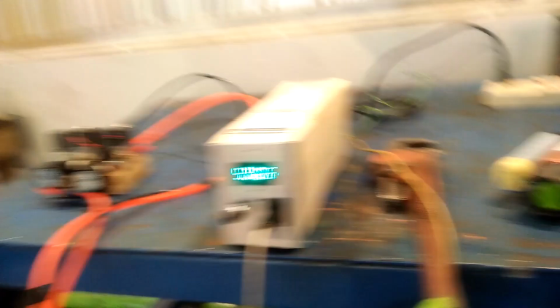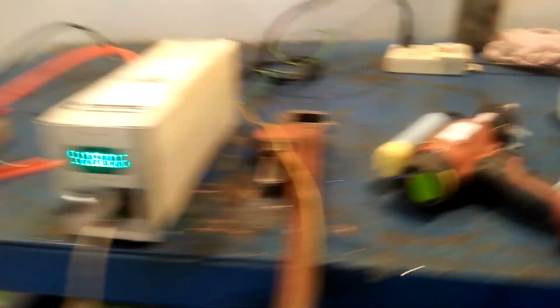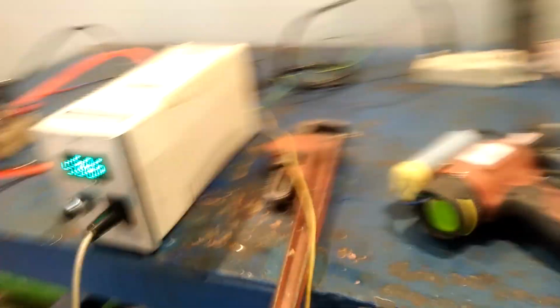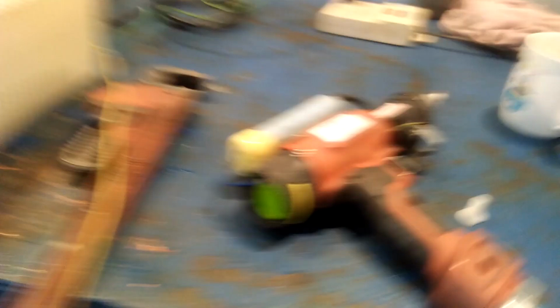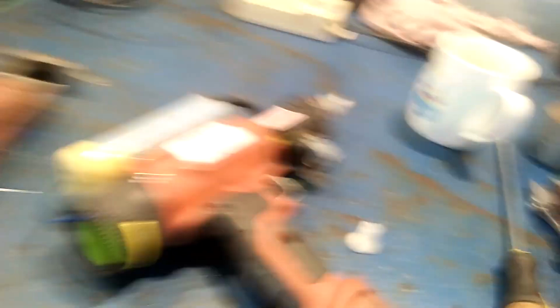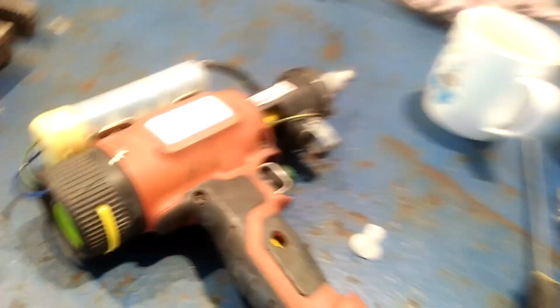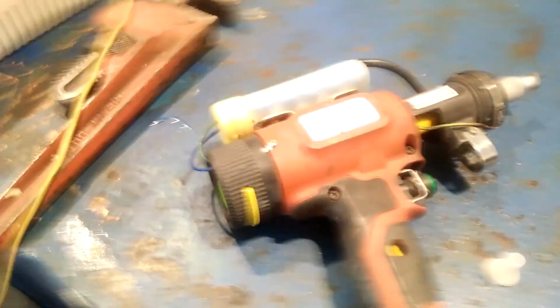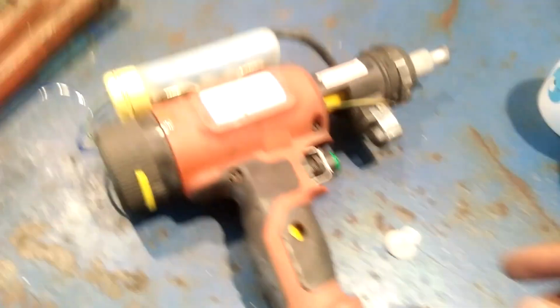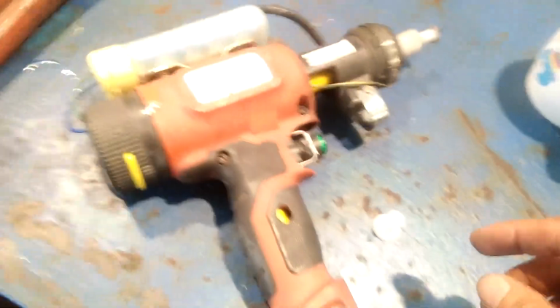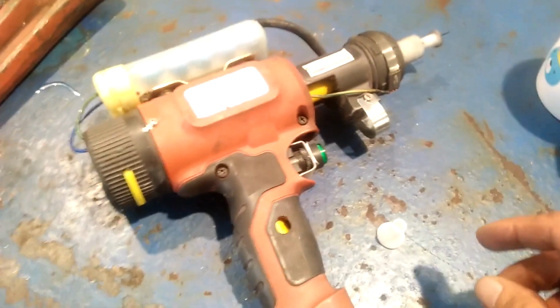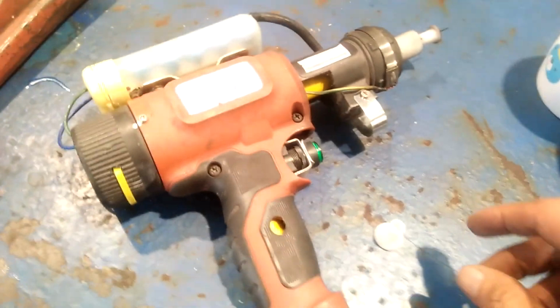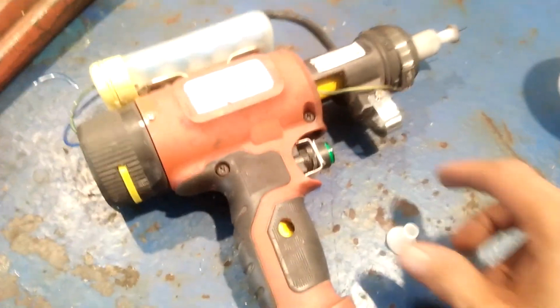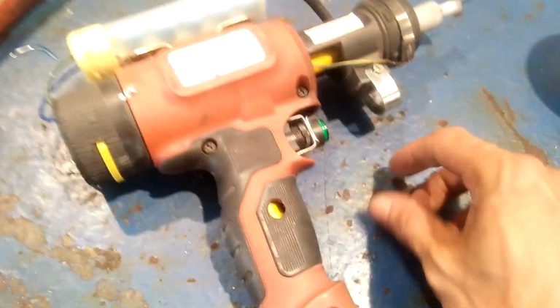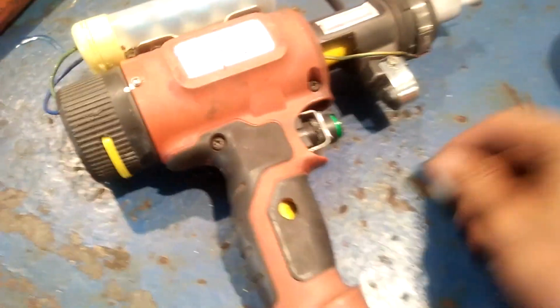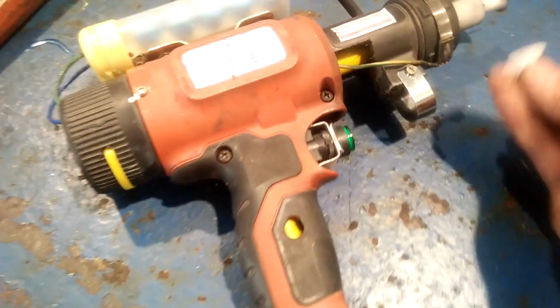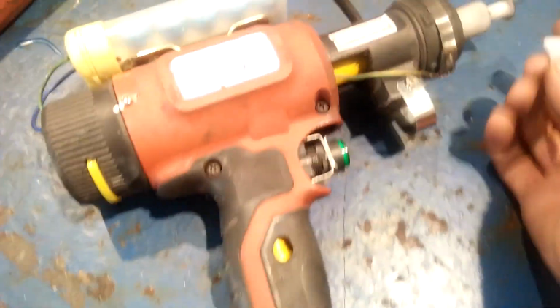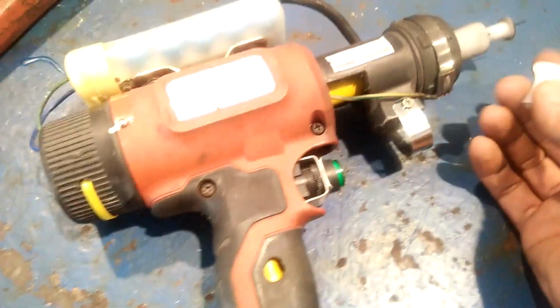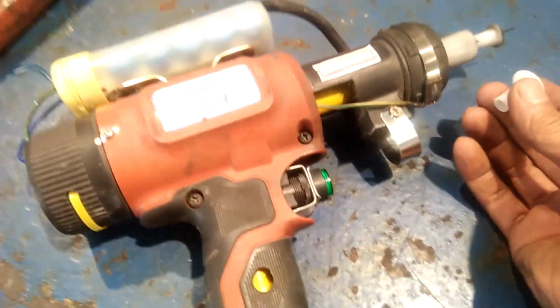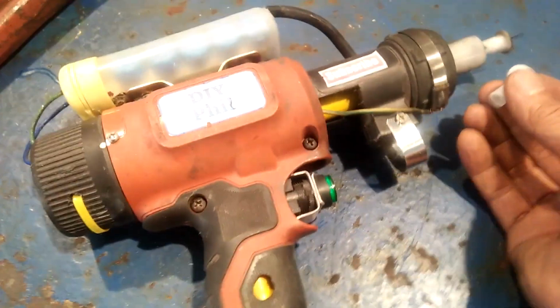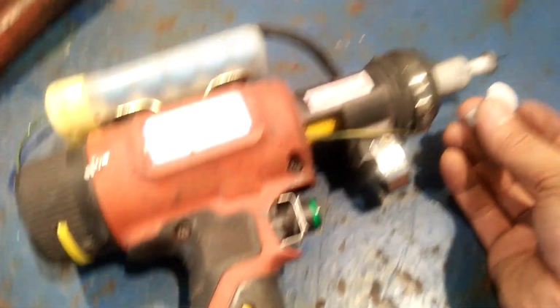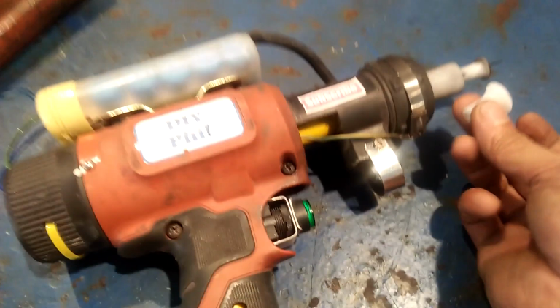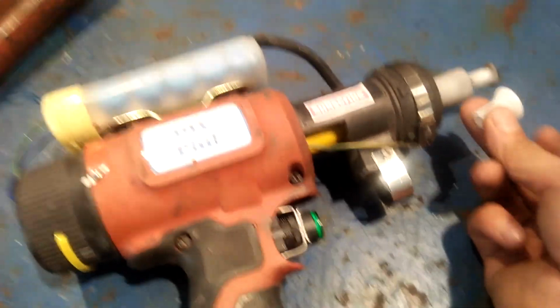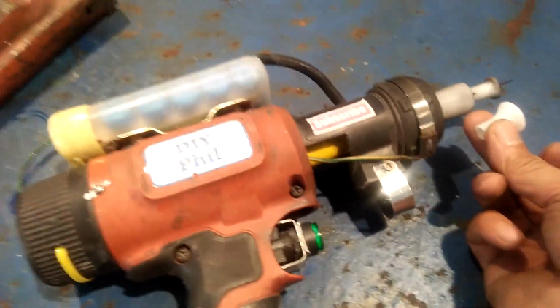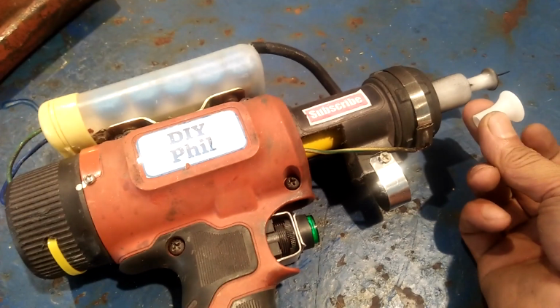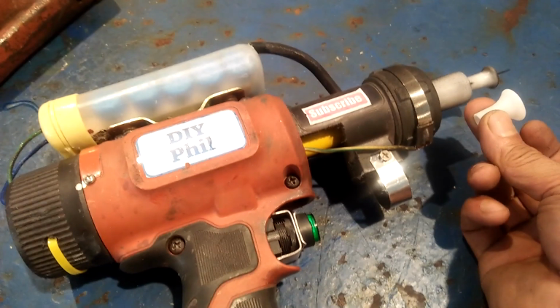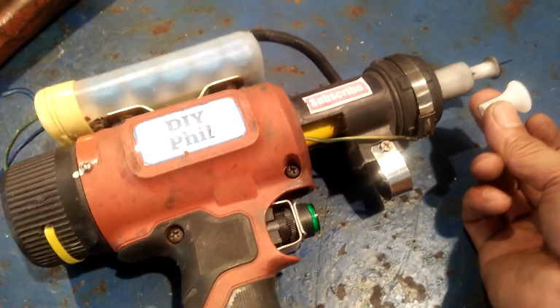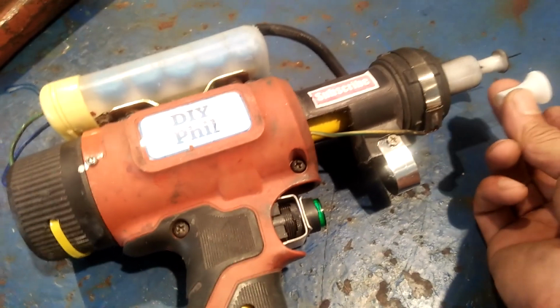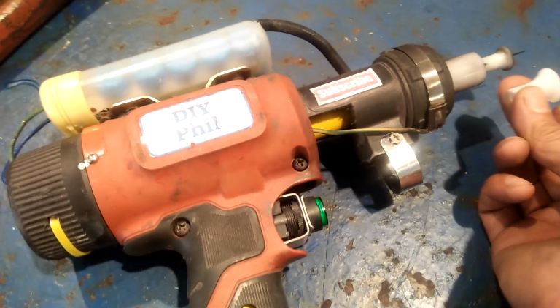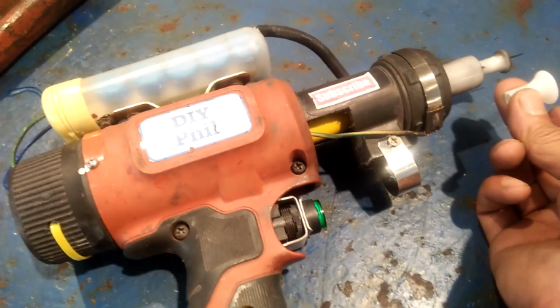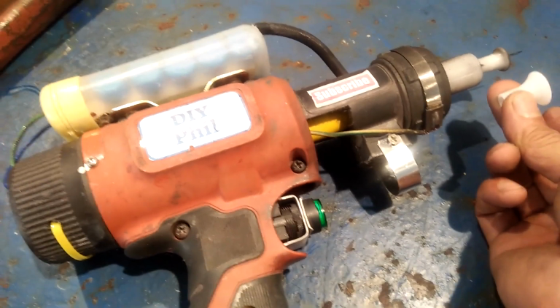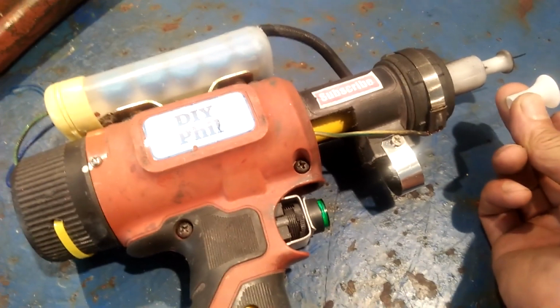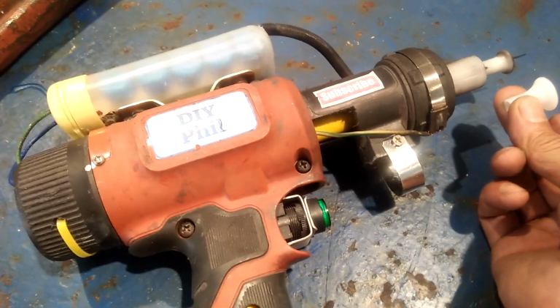For this test, I will be trying out these two different spray nozzle cone sizes.